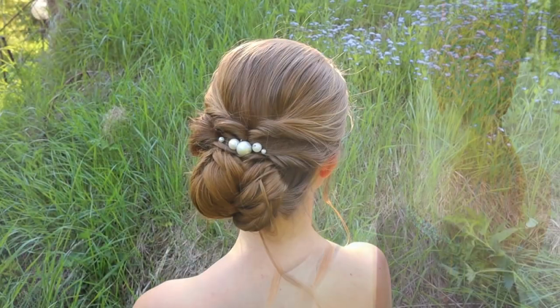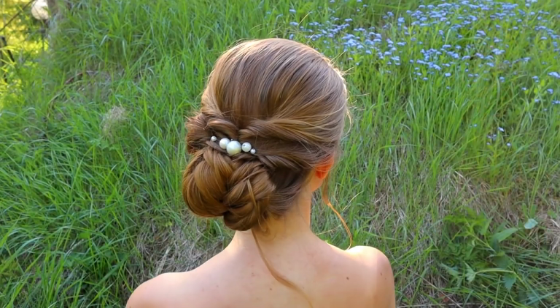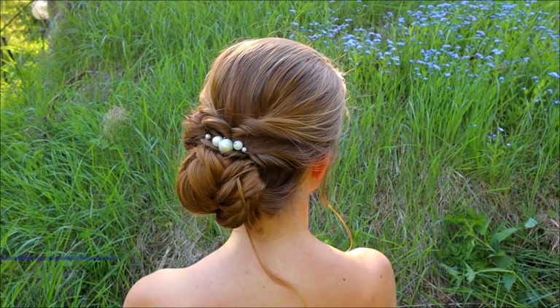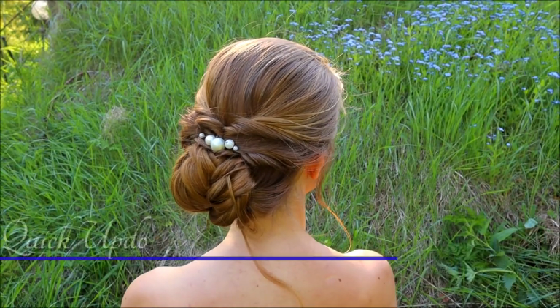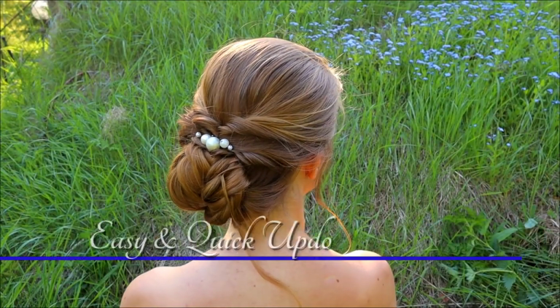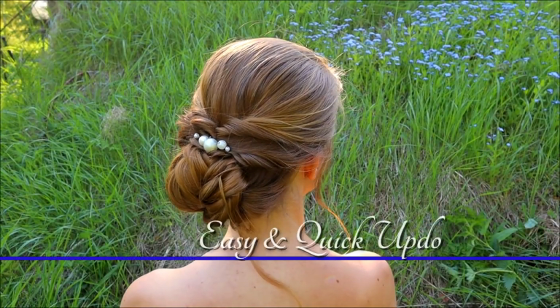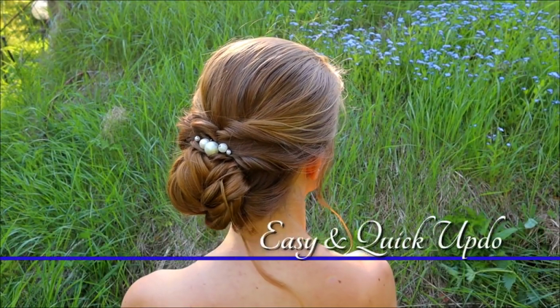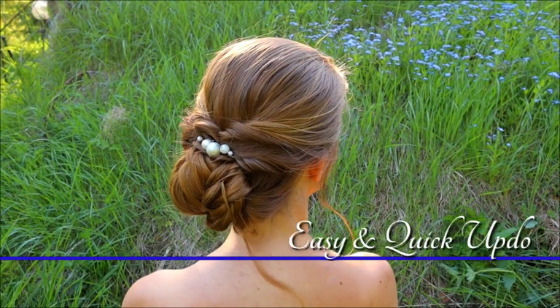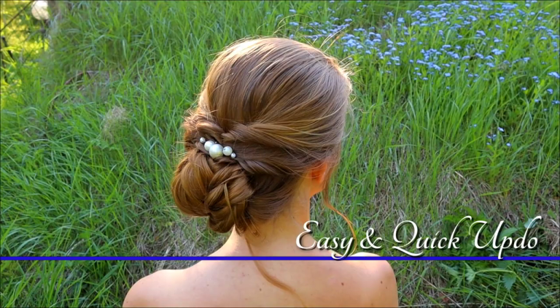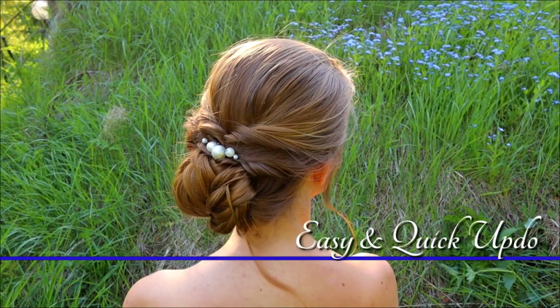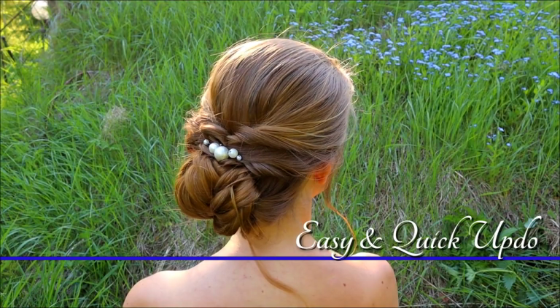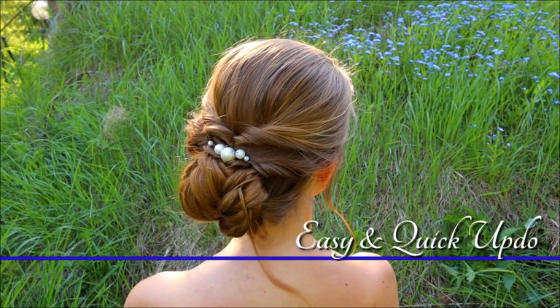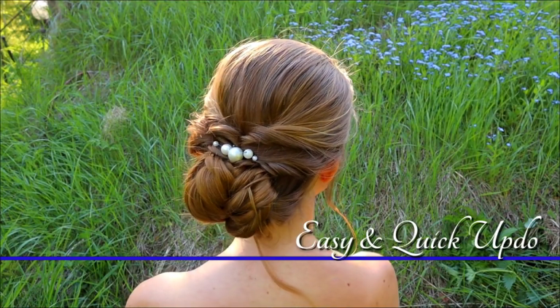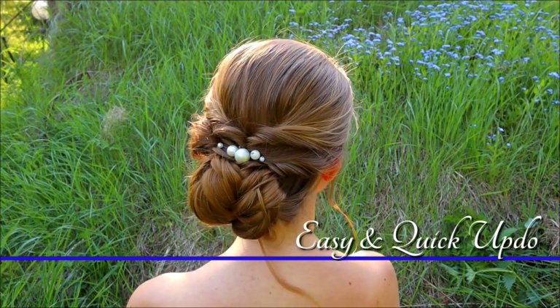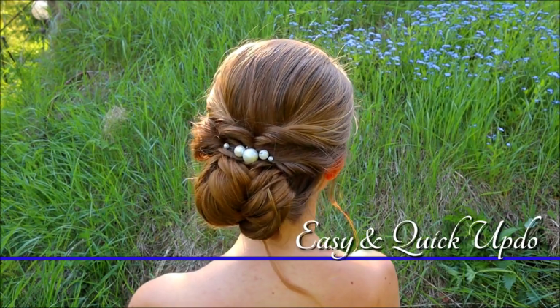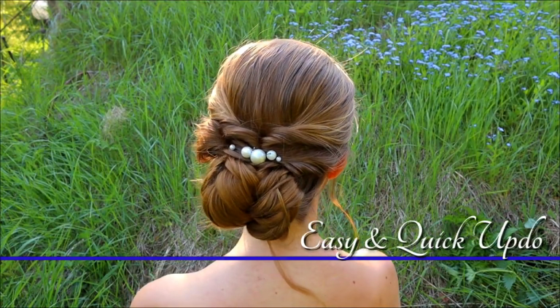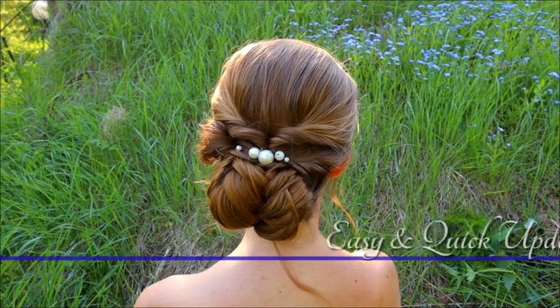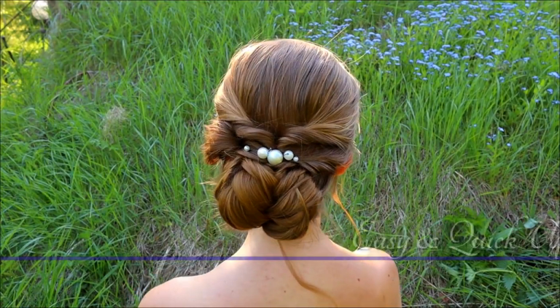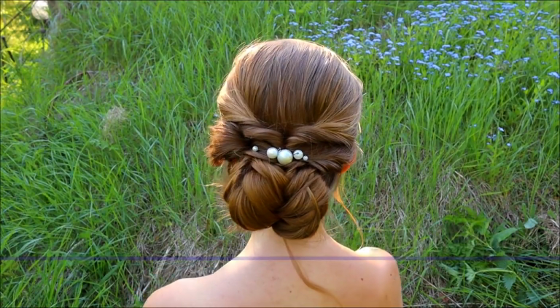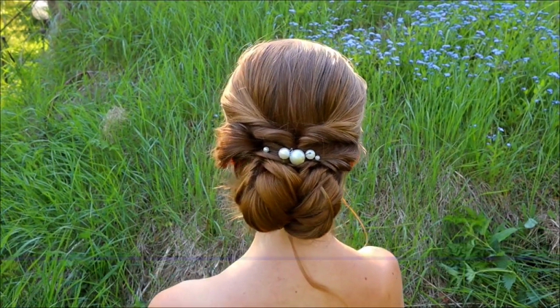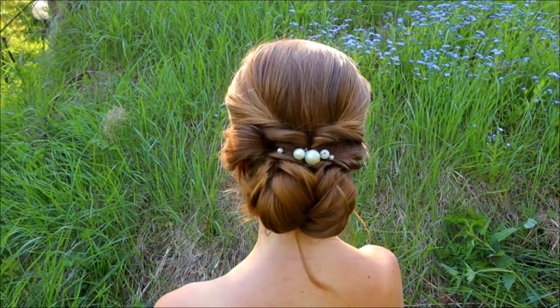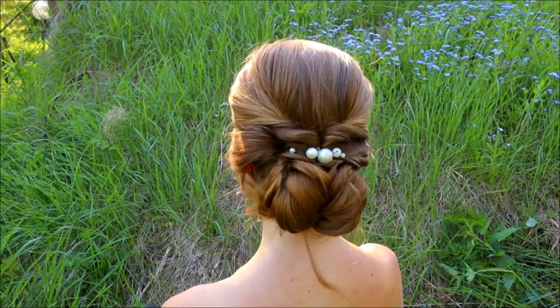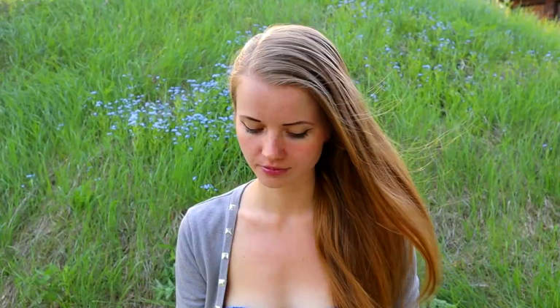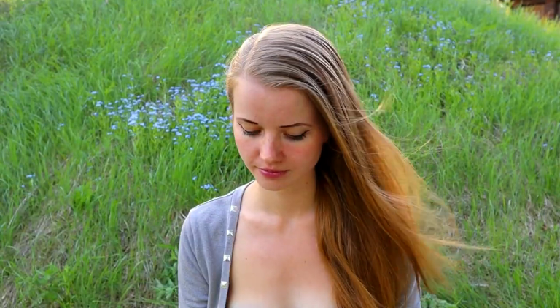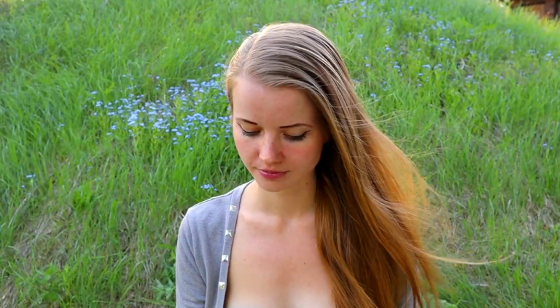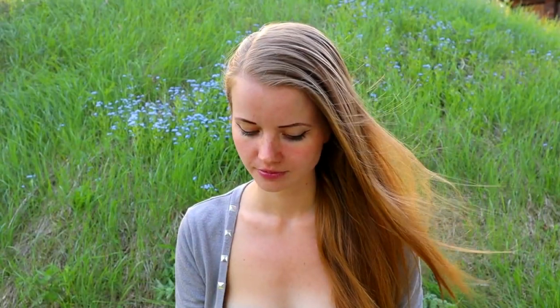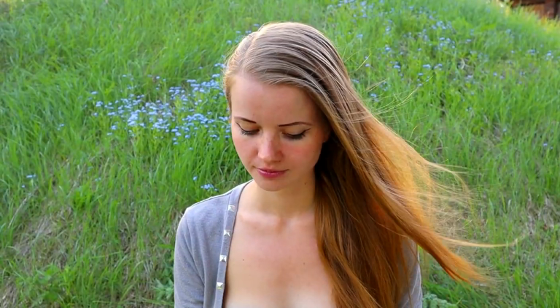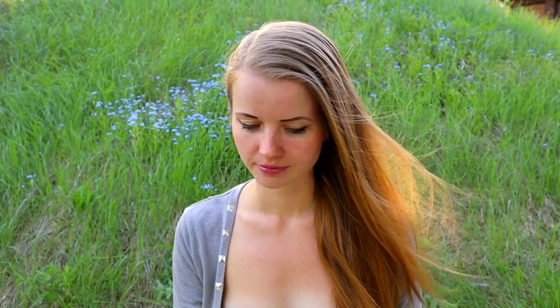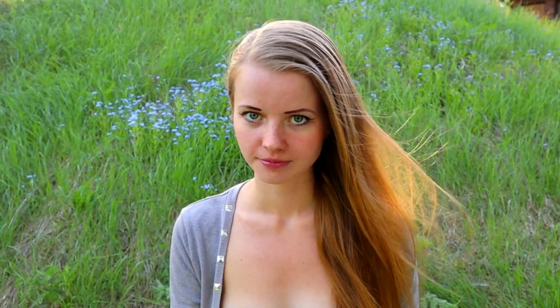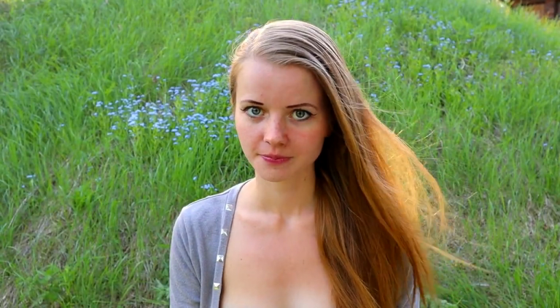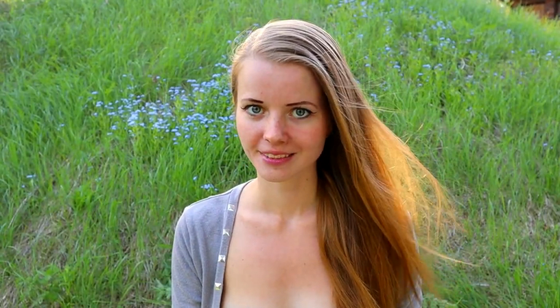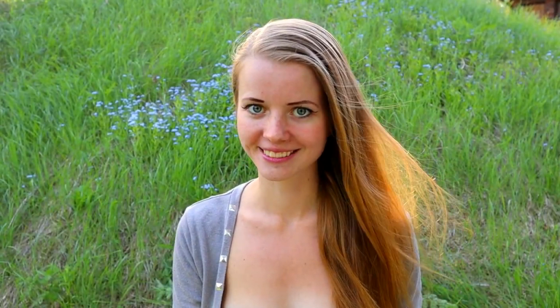In this tutorial I will show you how to create this easy and quick updo hairstyle.